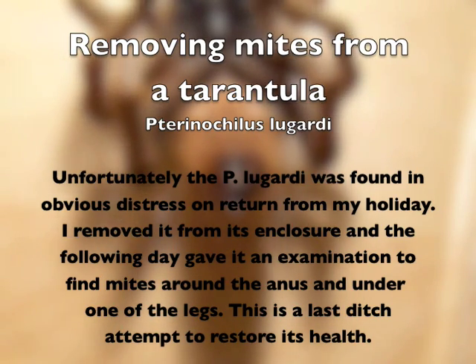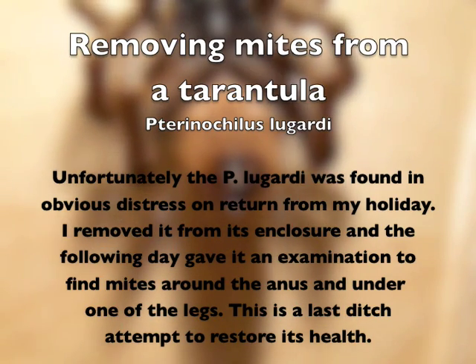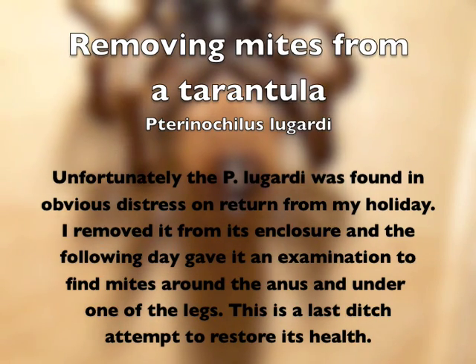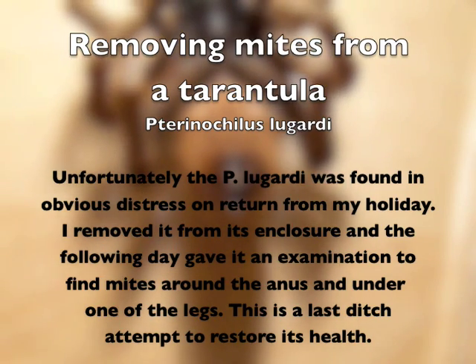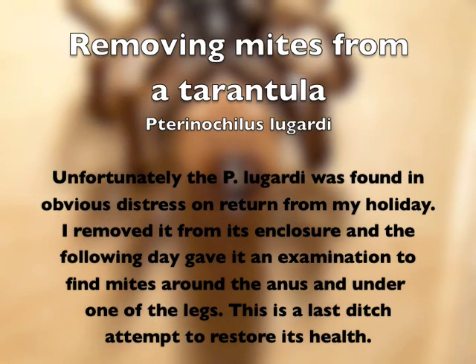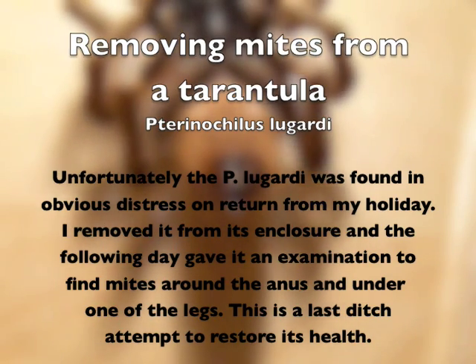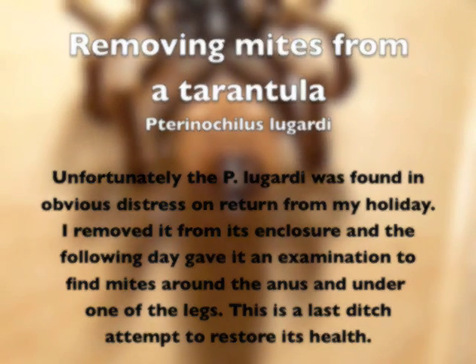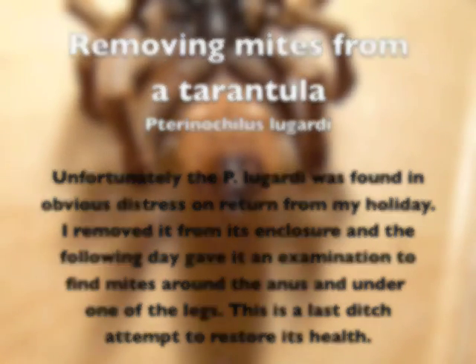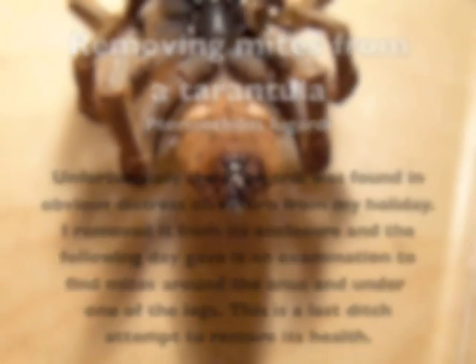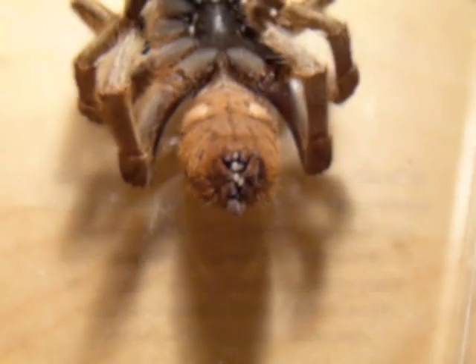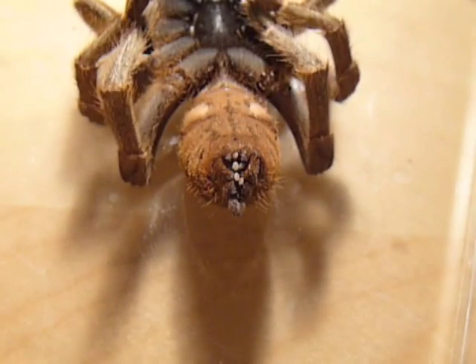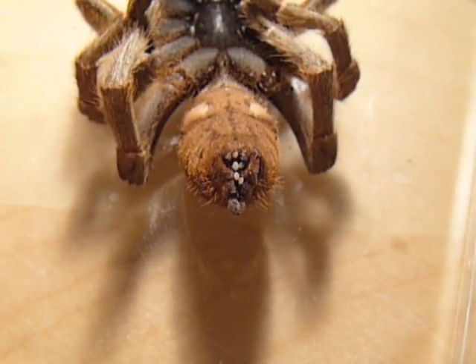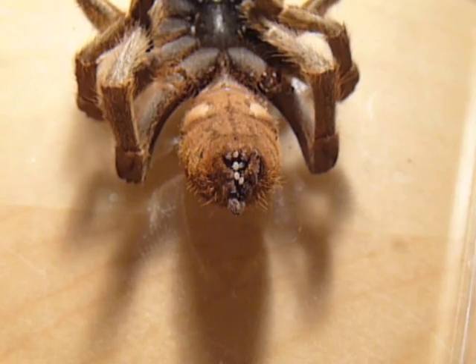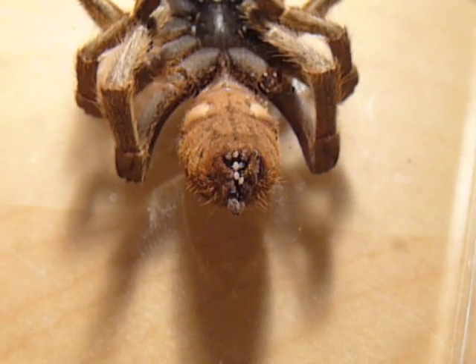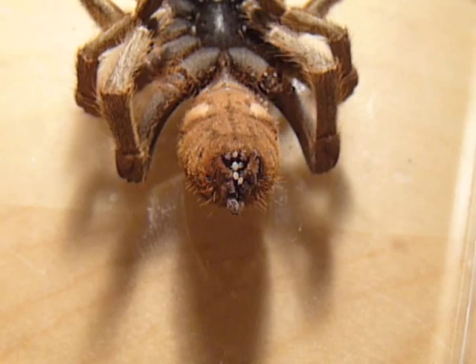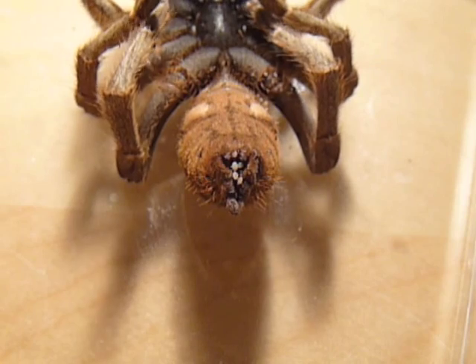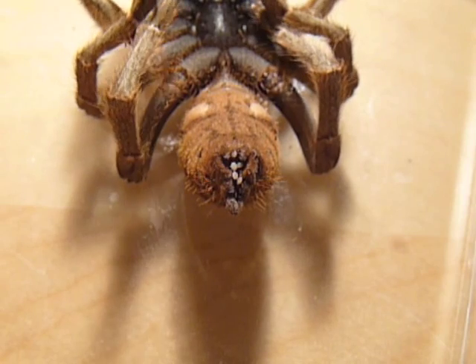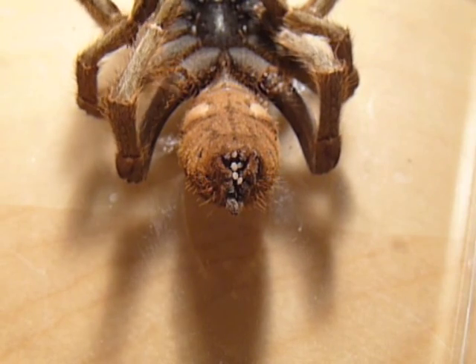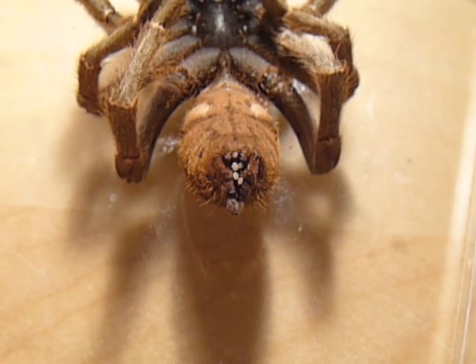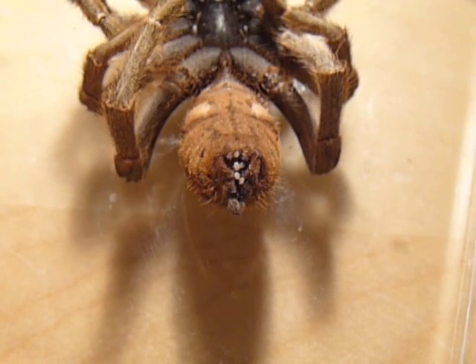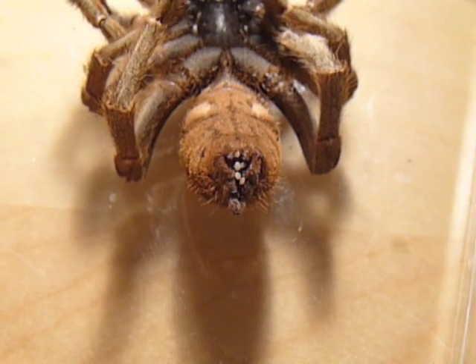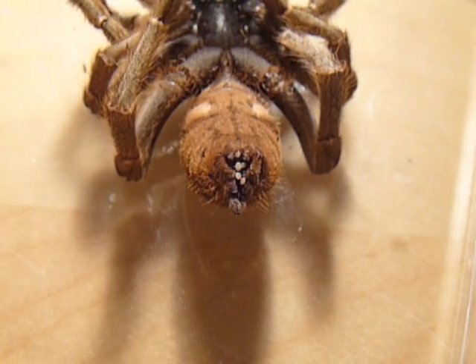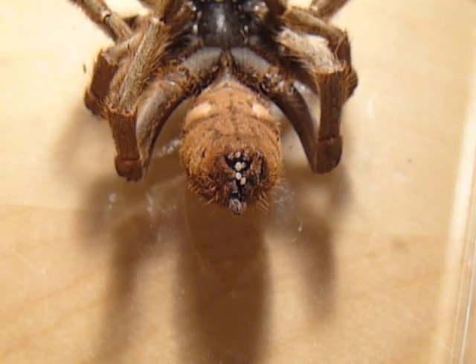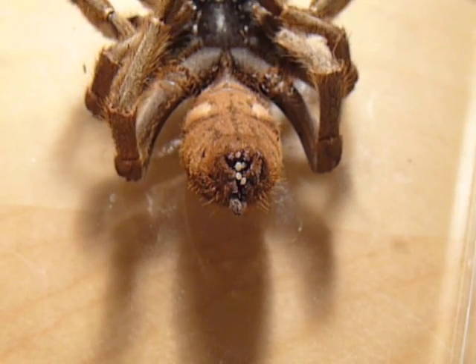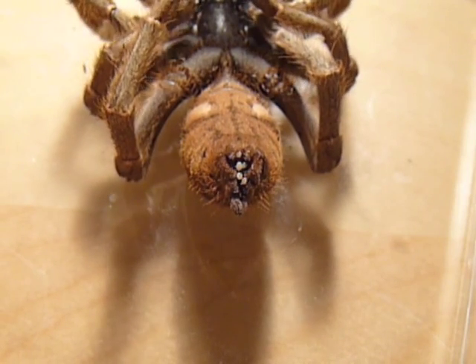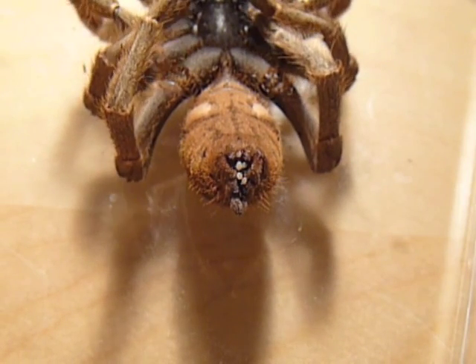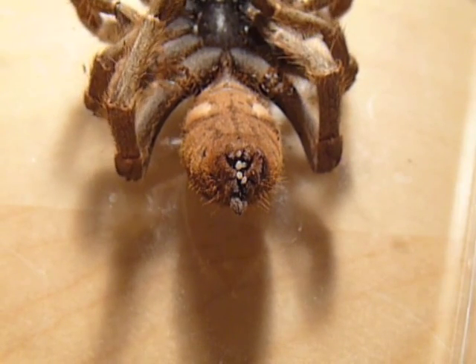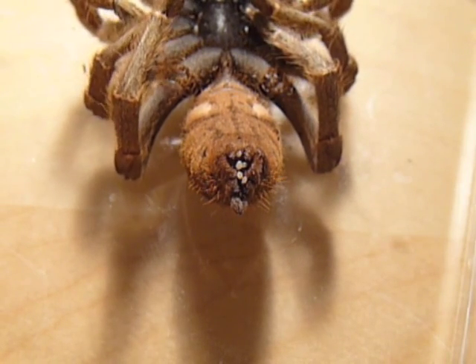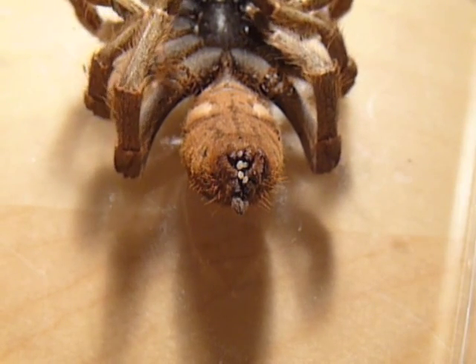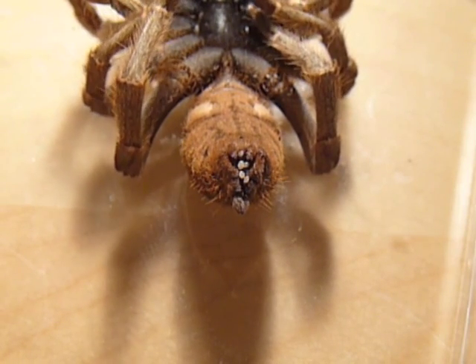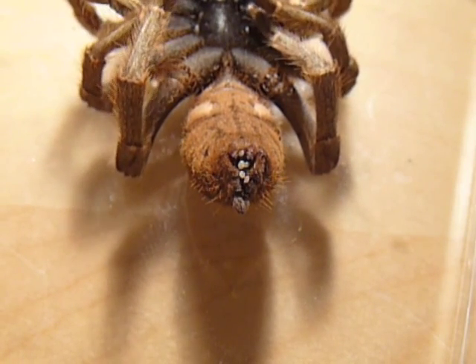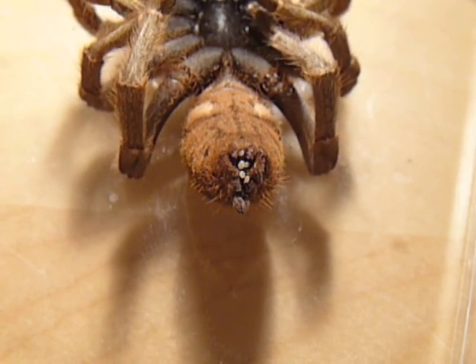These are mites on a tarantula, and I'm going to show you how to remove them.